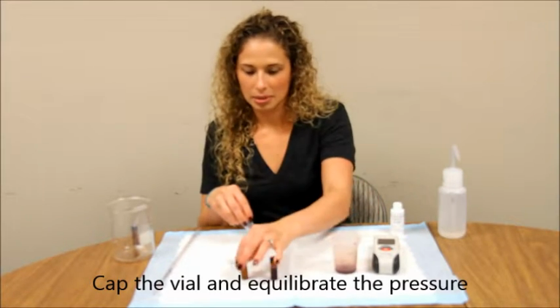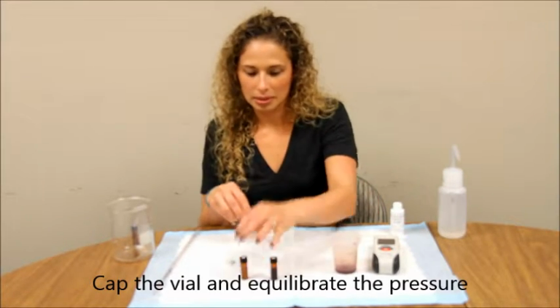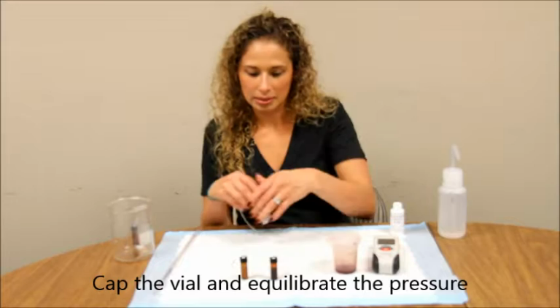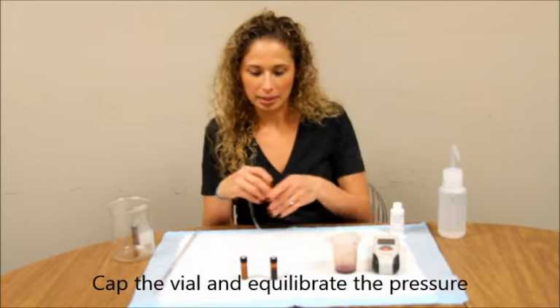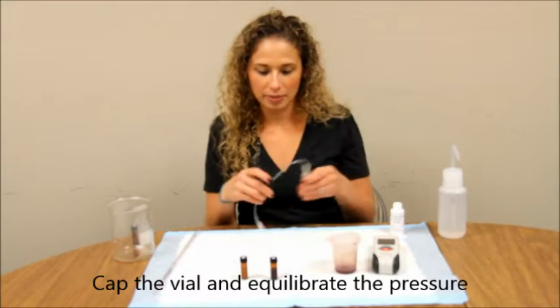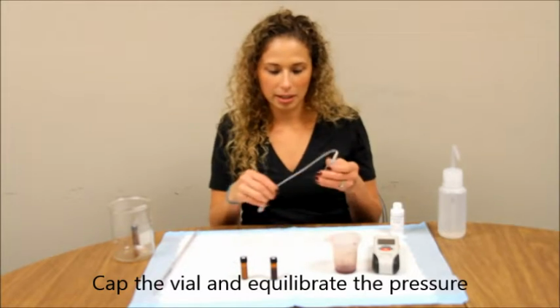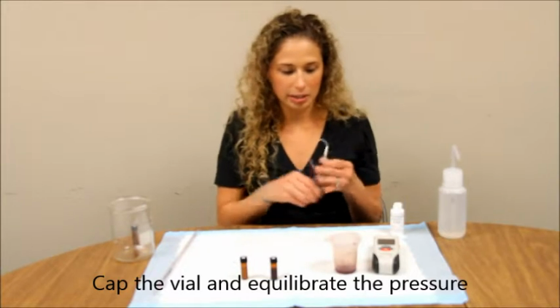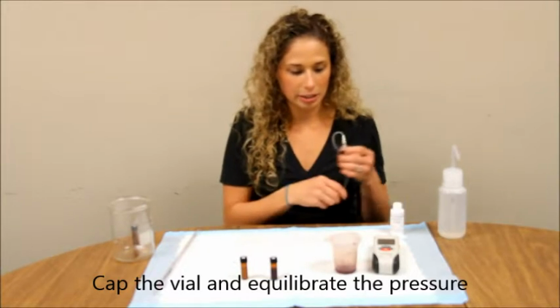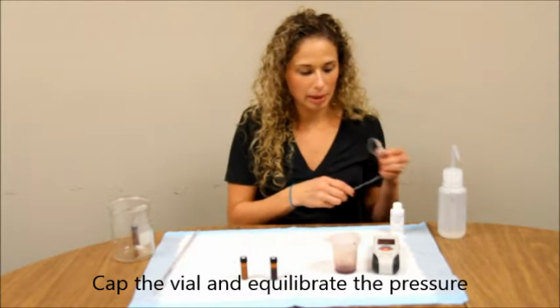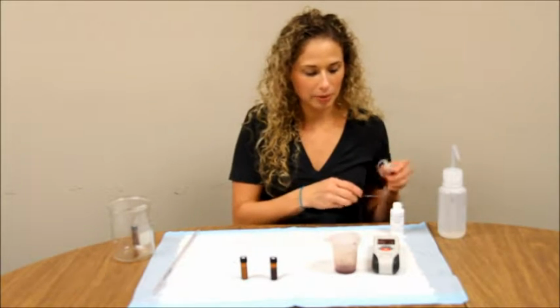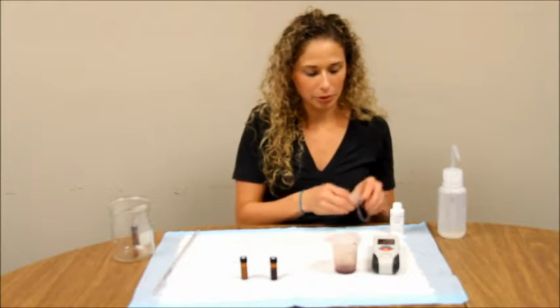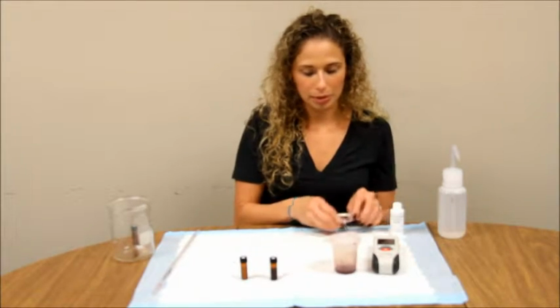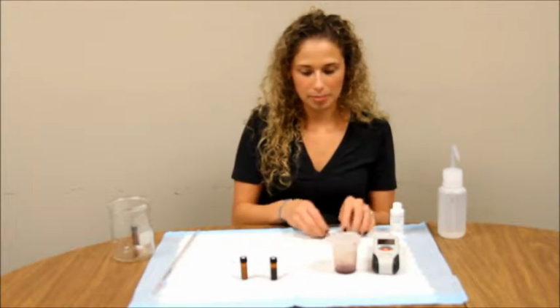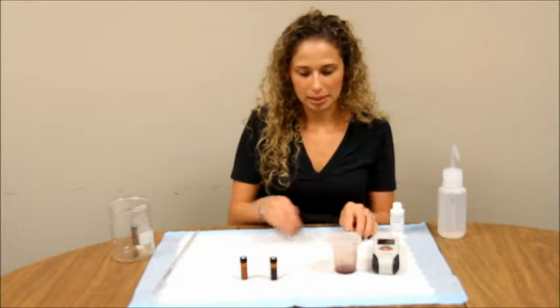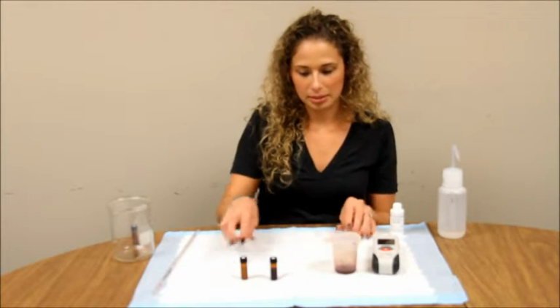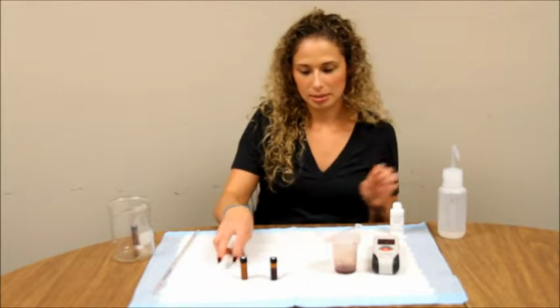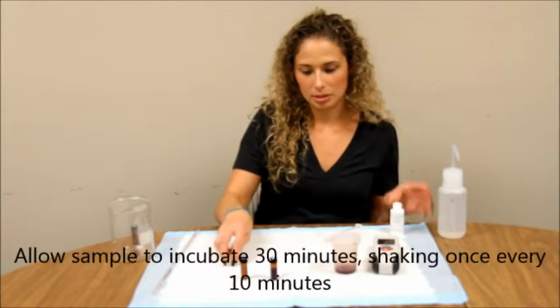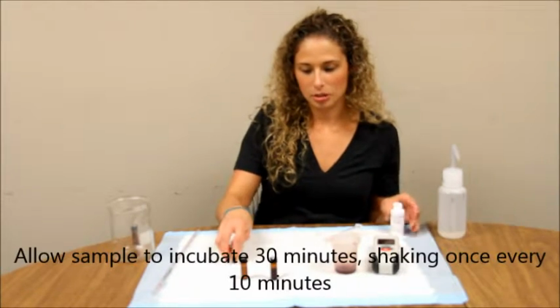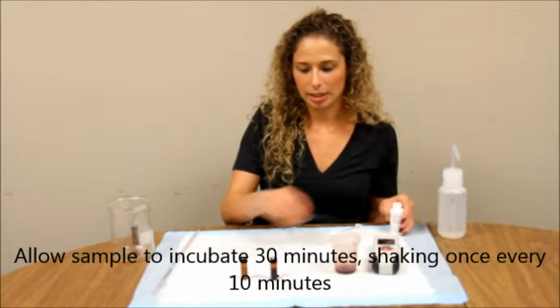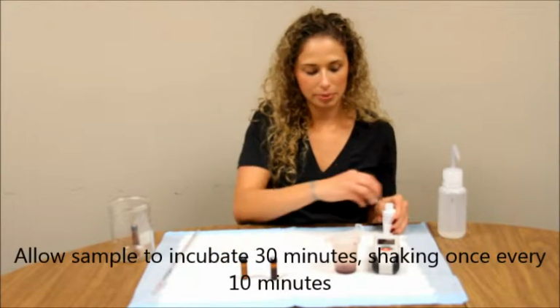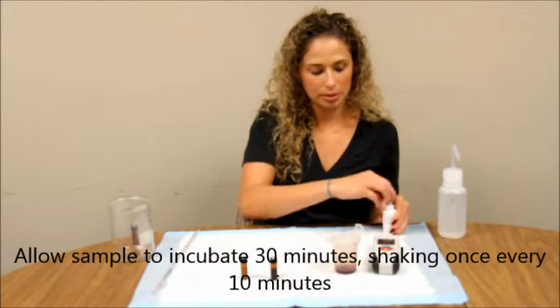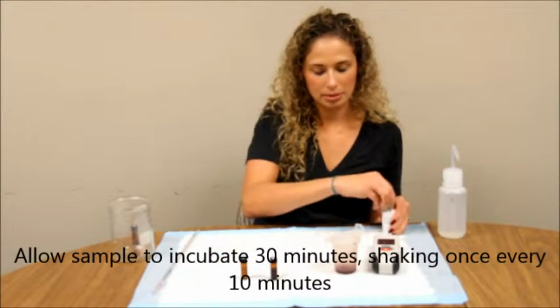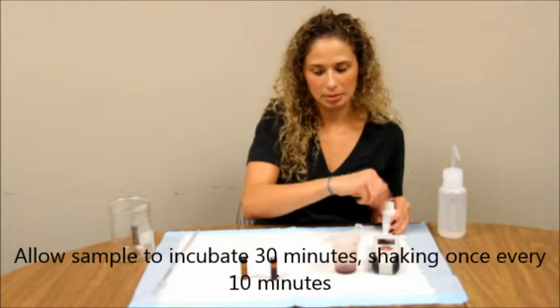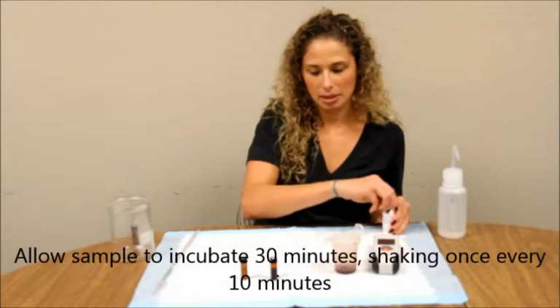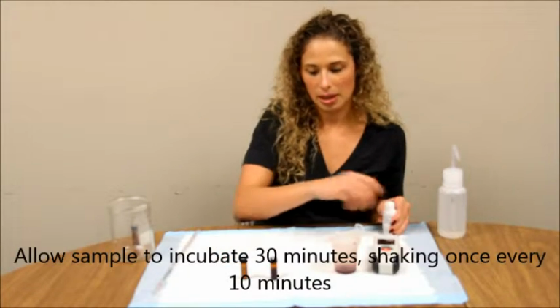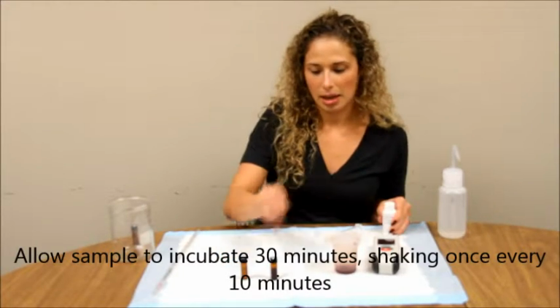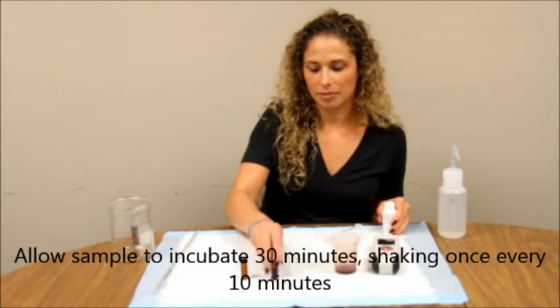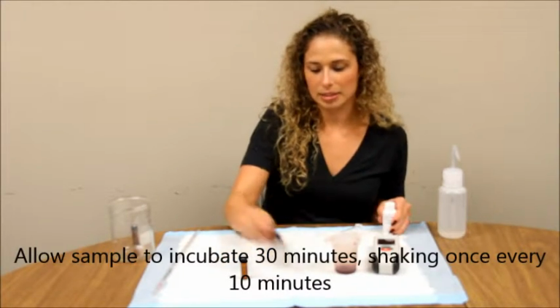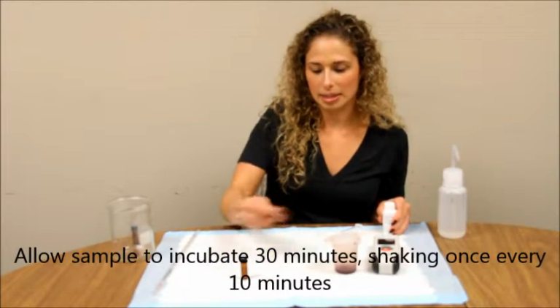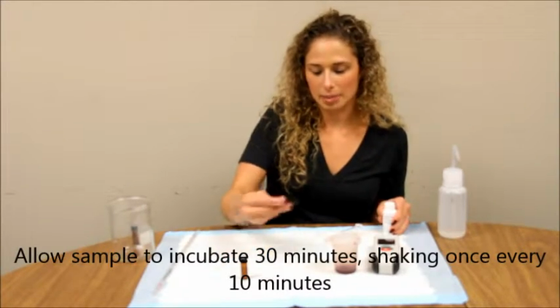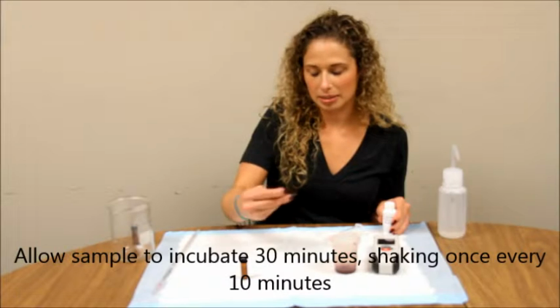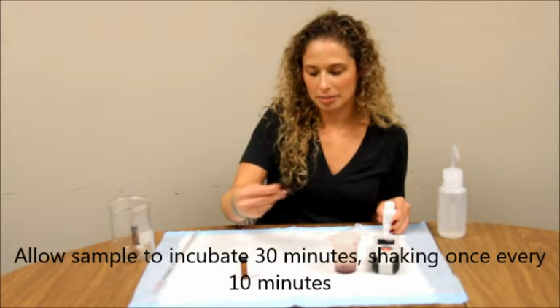Now let your vials incubate for 30 minutes, shaking once every 10 minutes.